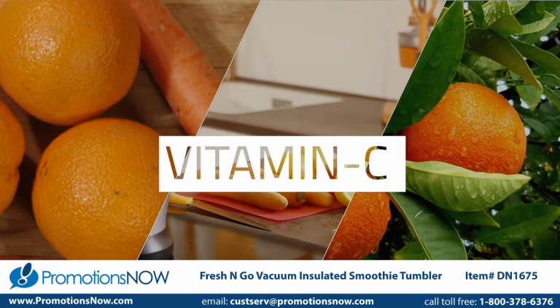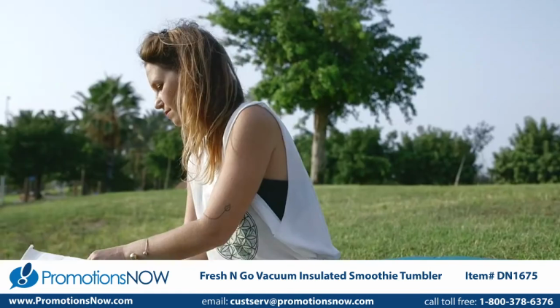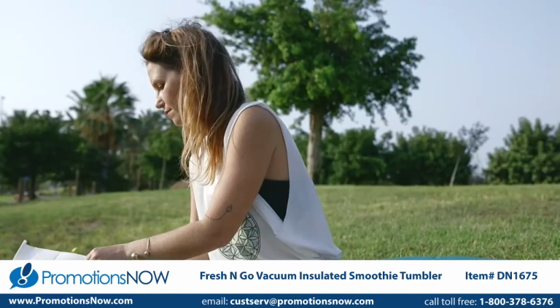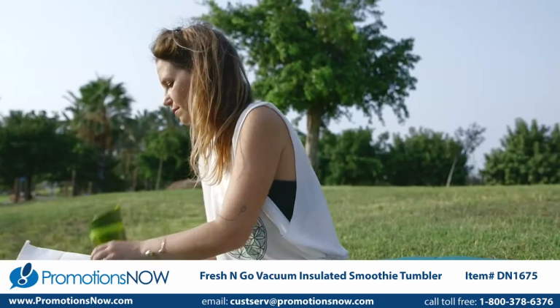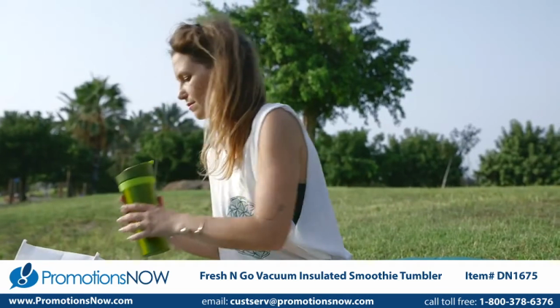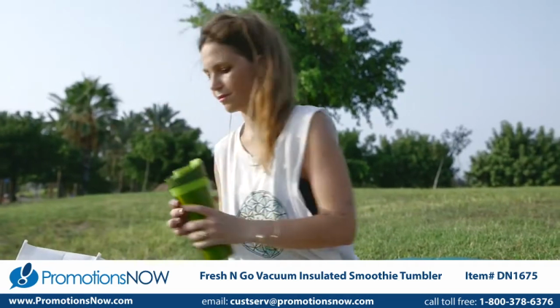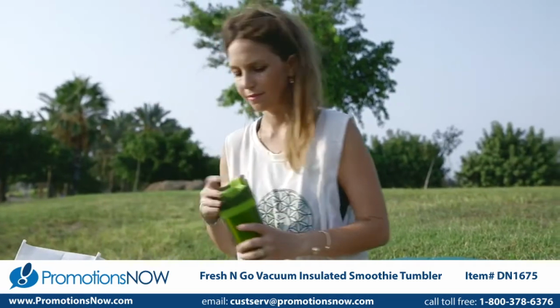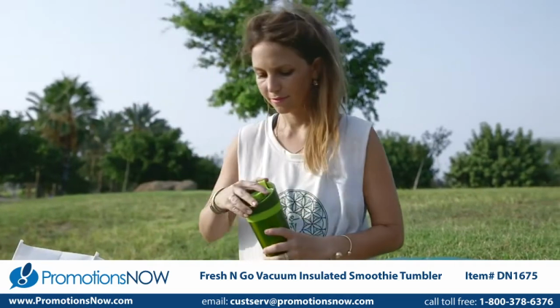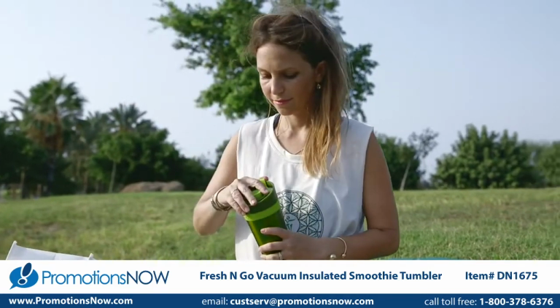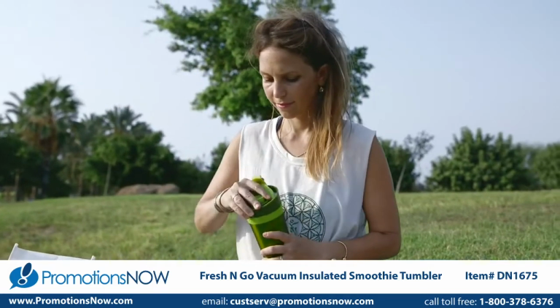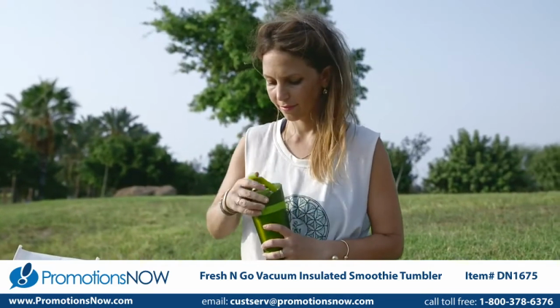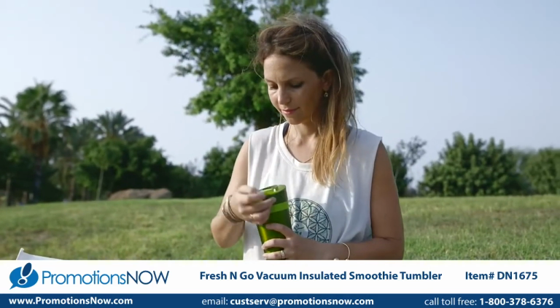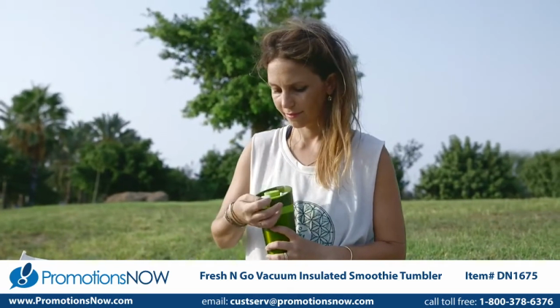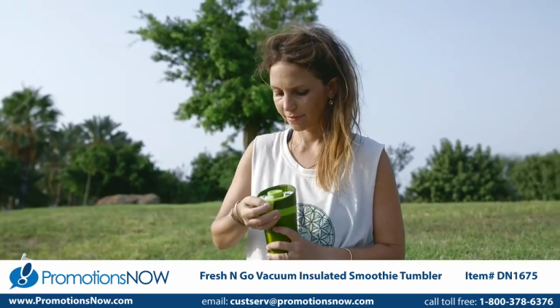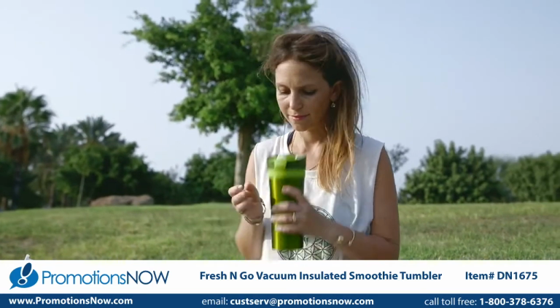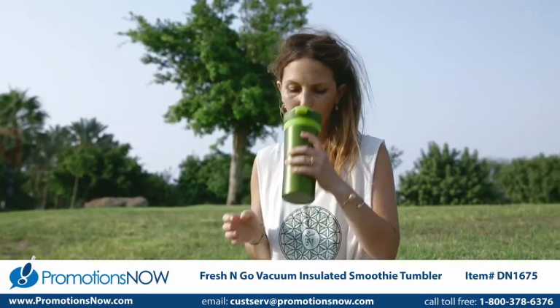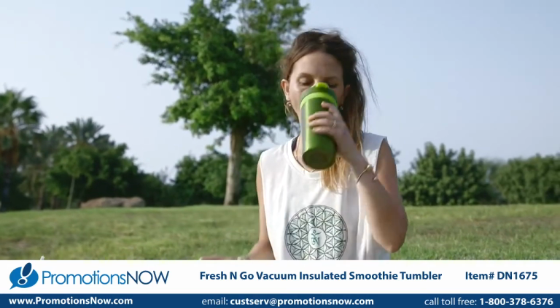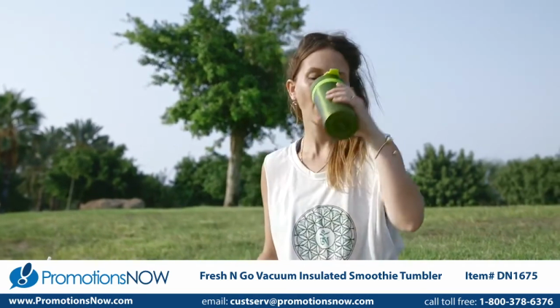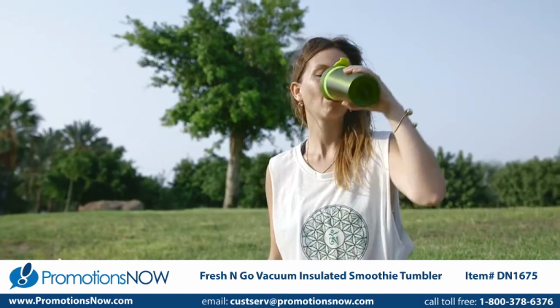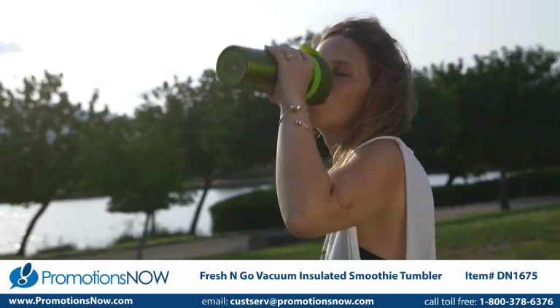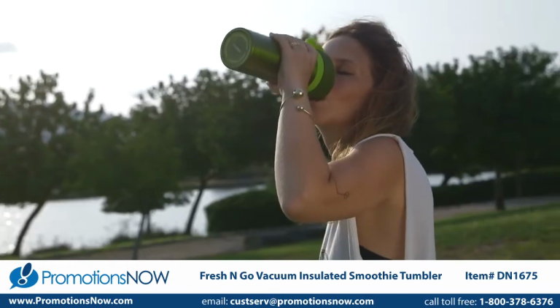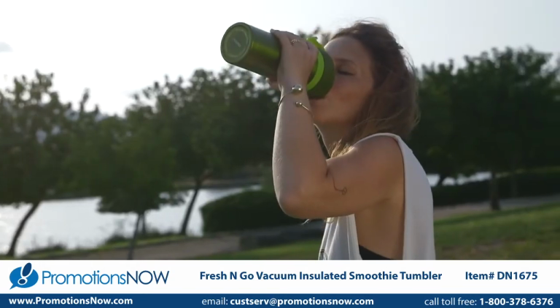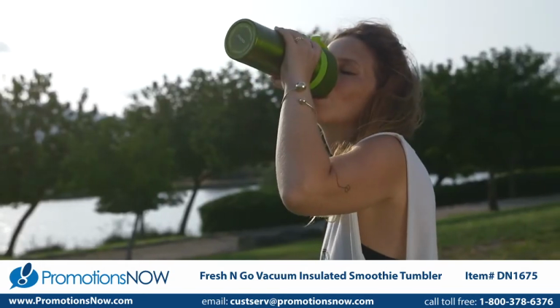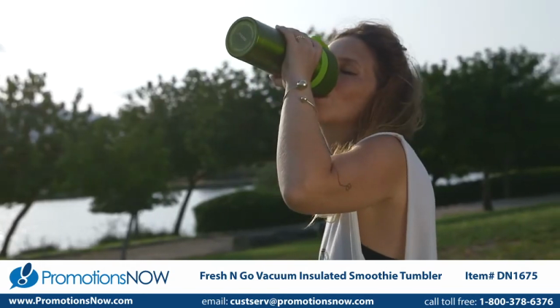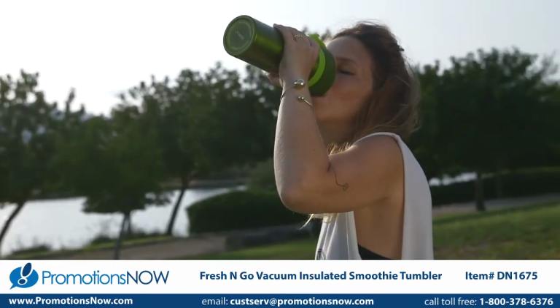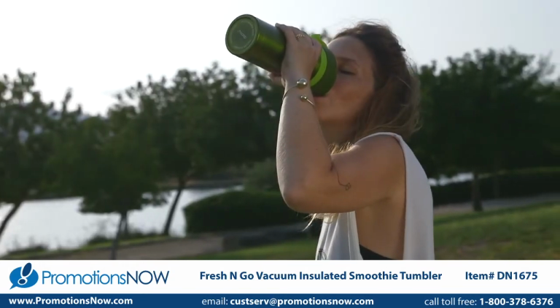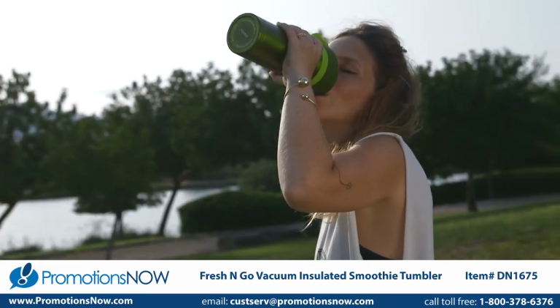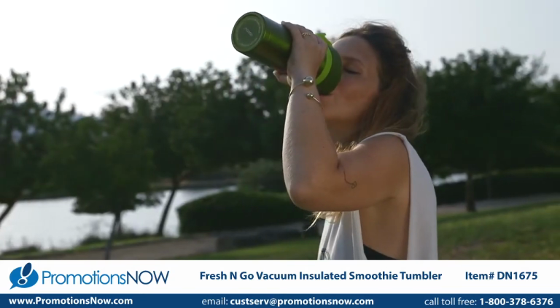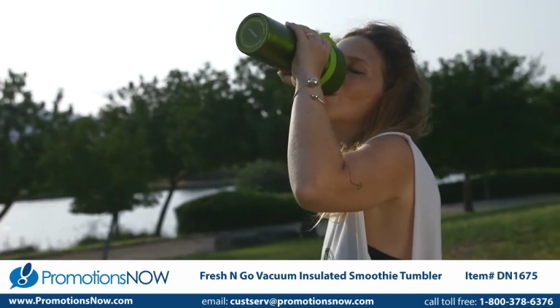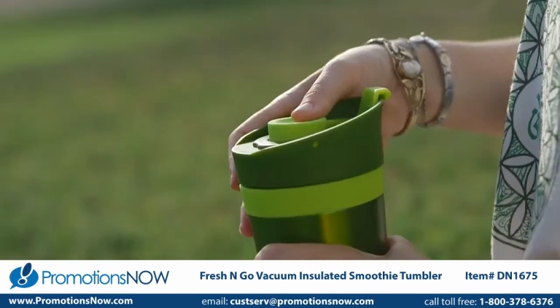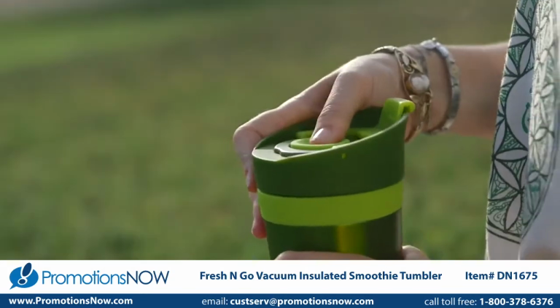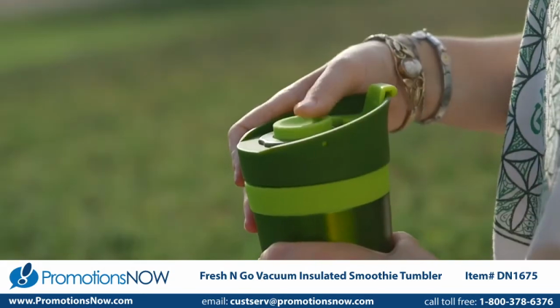For me, there's only one bottle that gives me the nutritional value and sense of freshness that I need. And that's Fresh and Go.